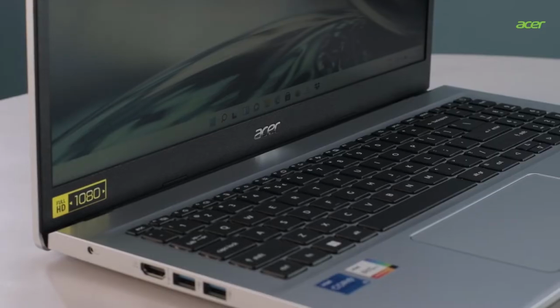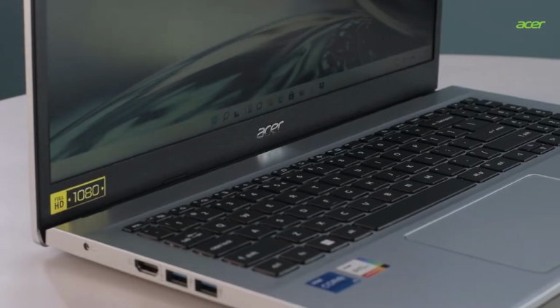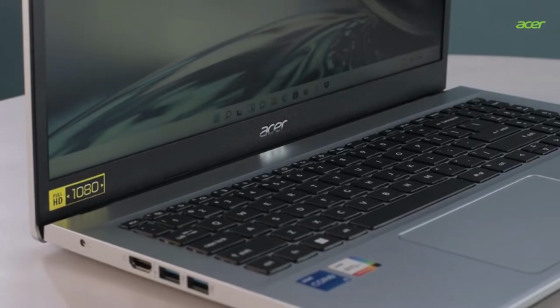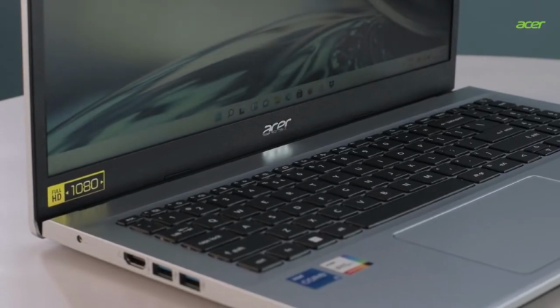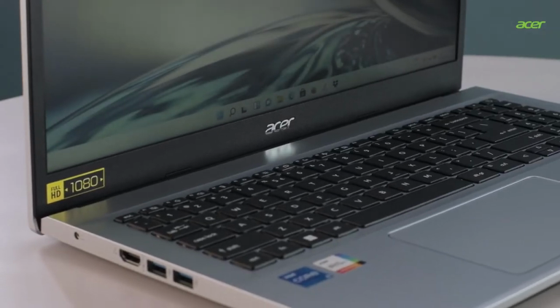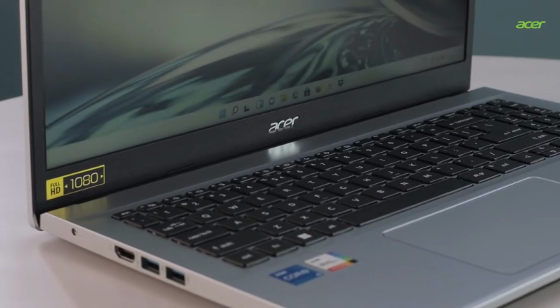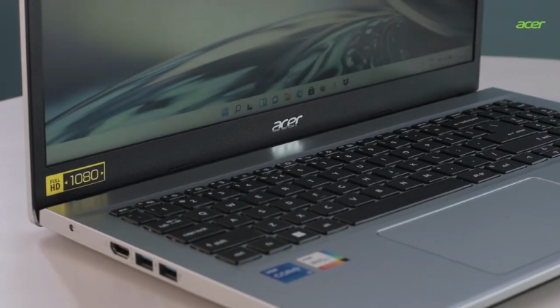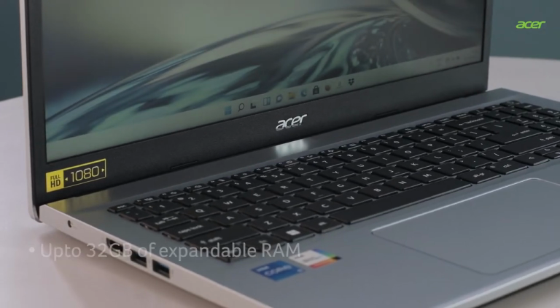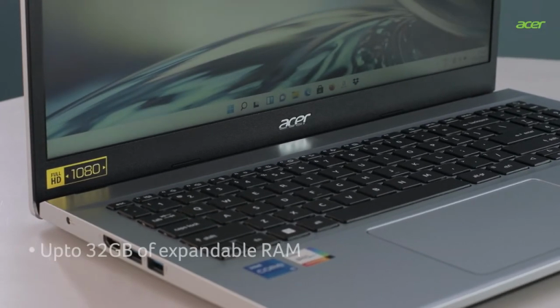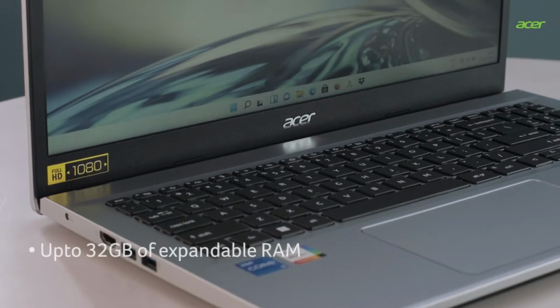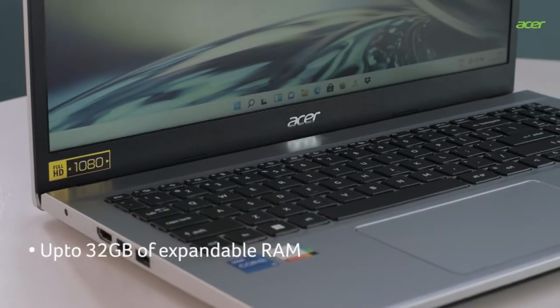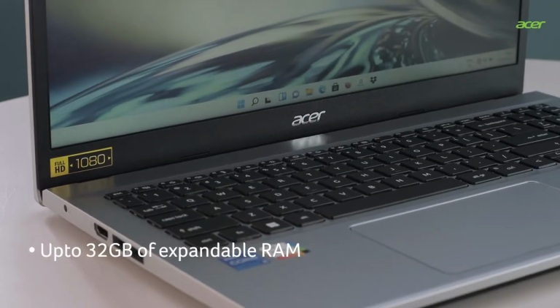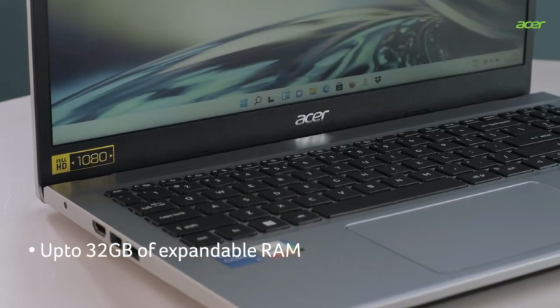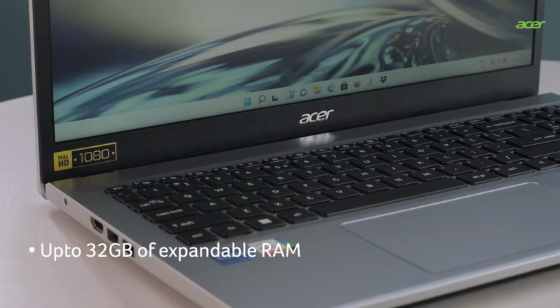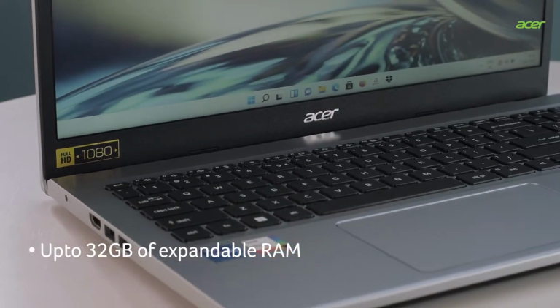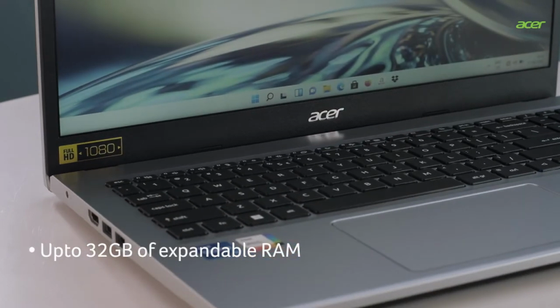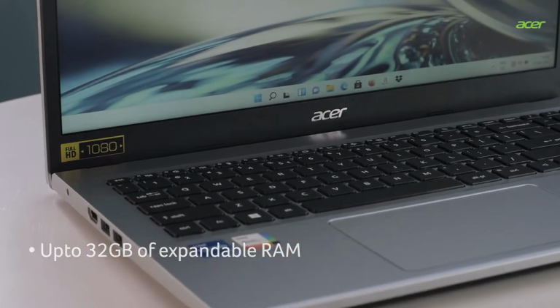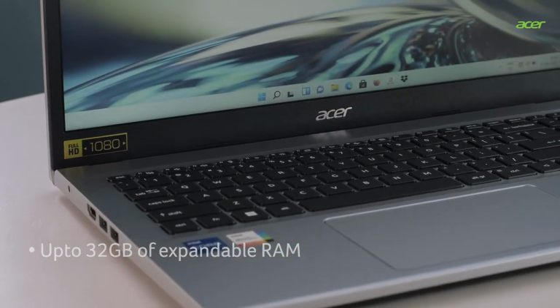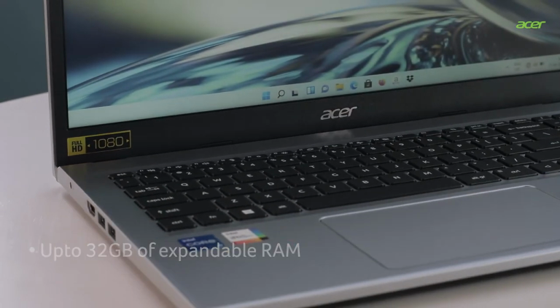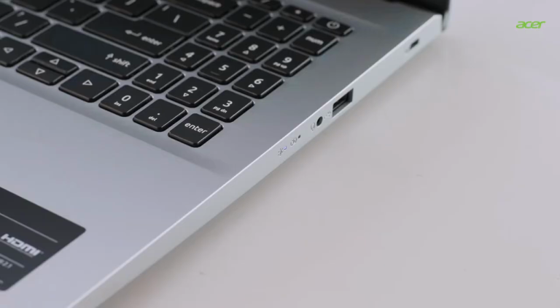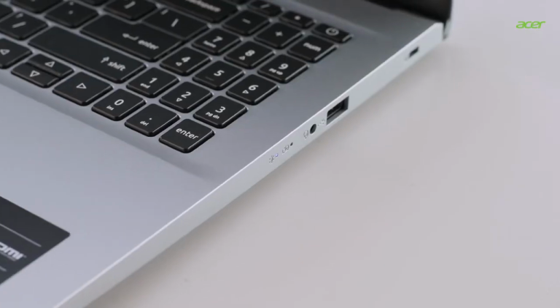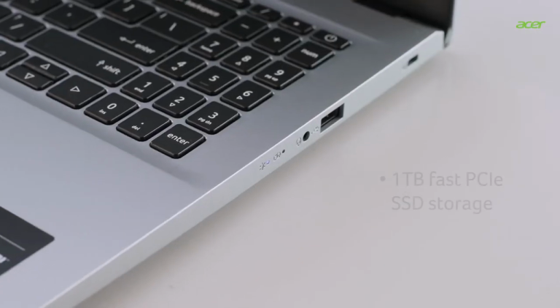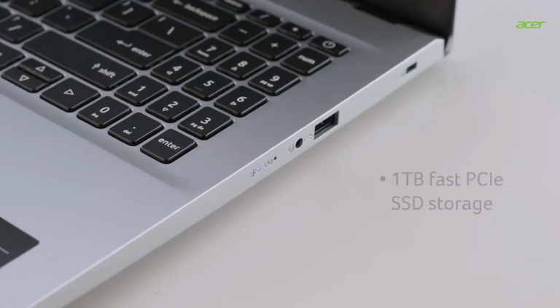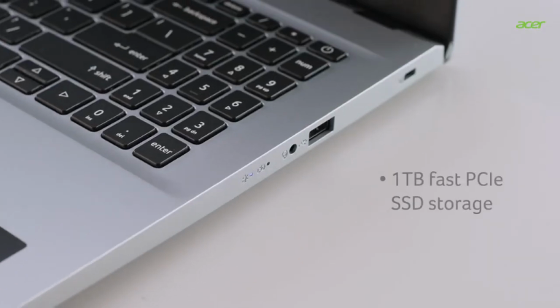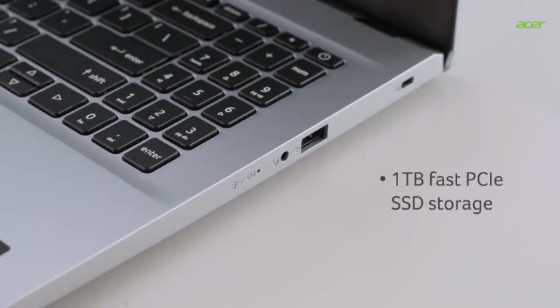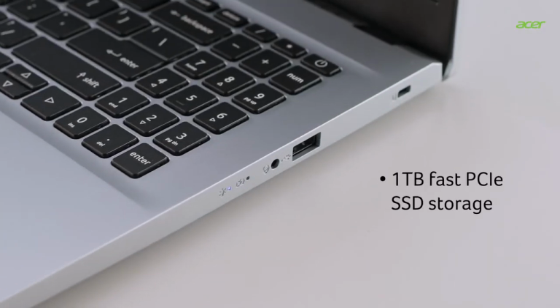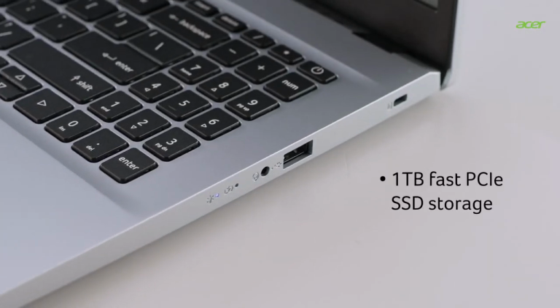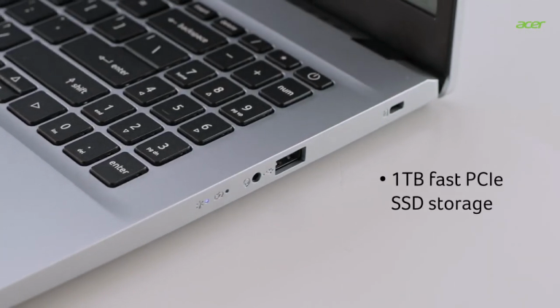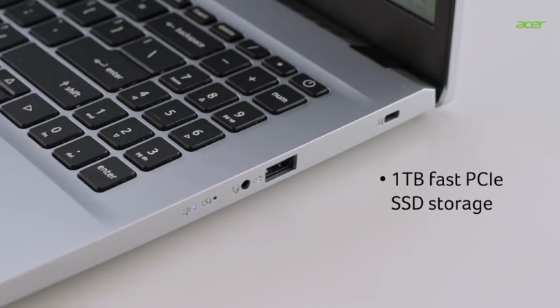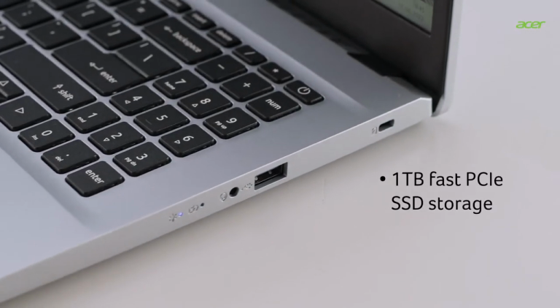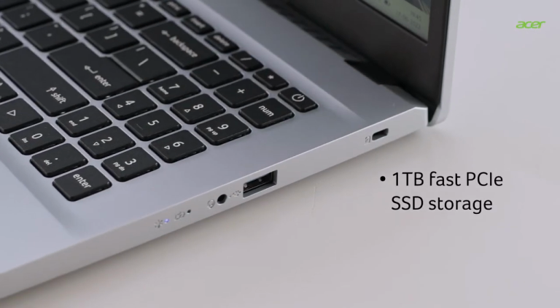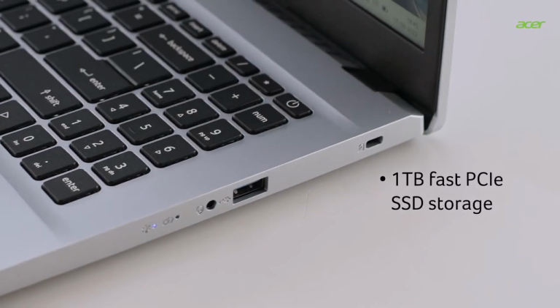It keeps your apps running smoothly with up to 32 GB of expandable RAM and 1 TB fast PCIe SSD storage.